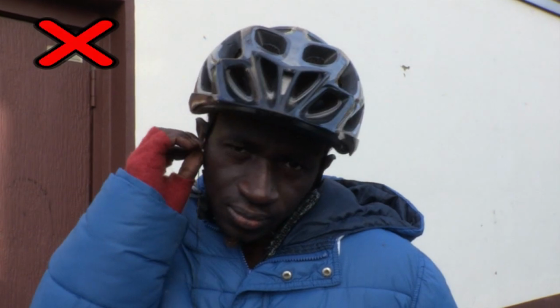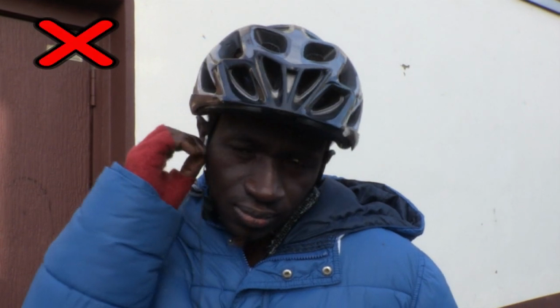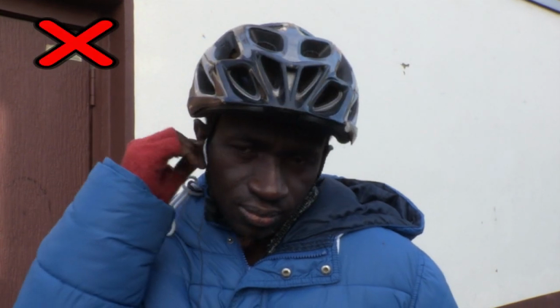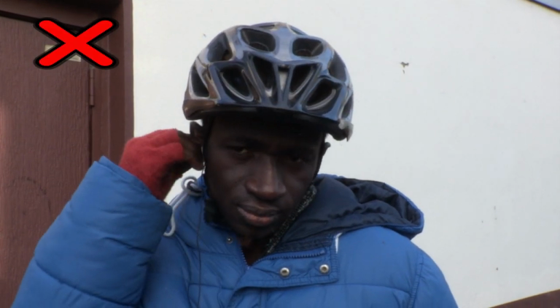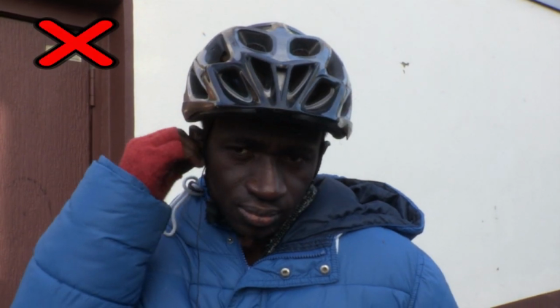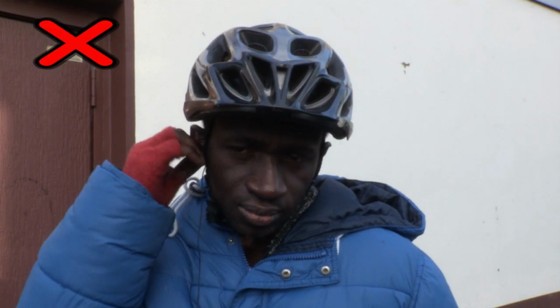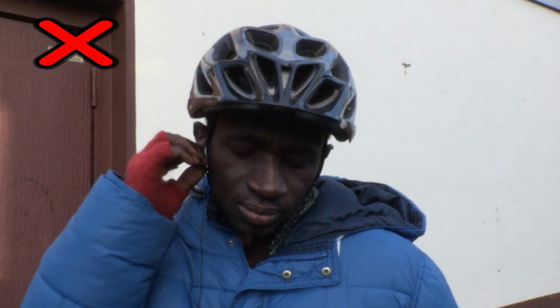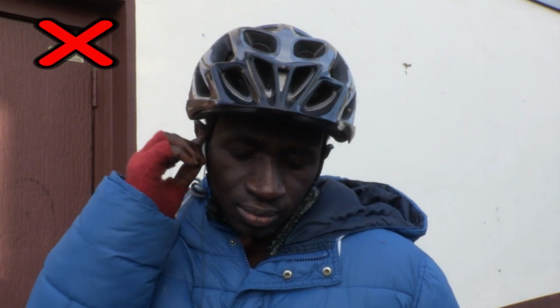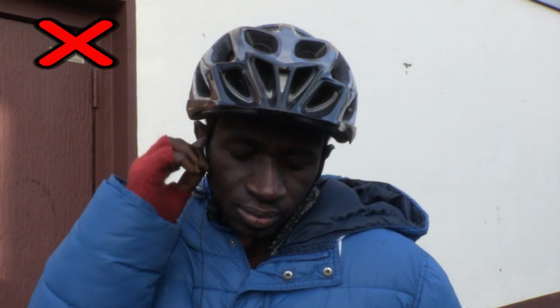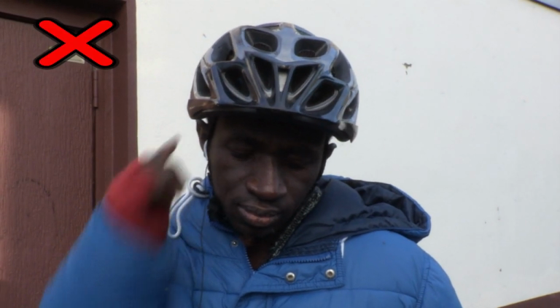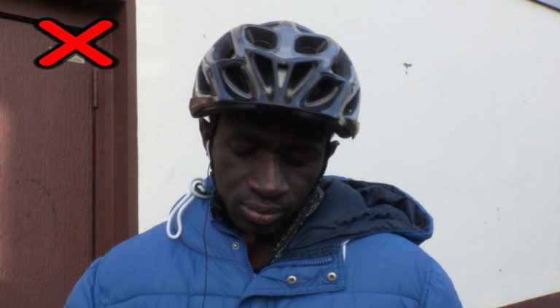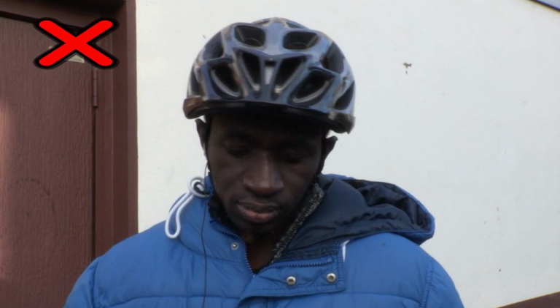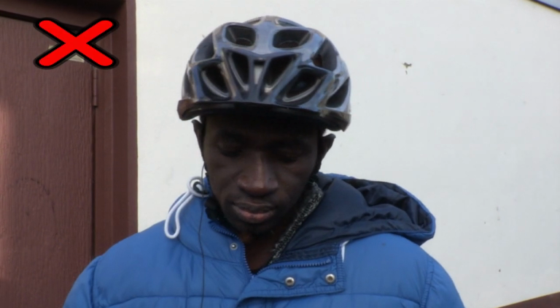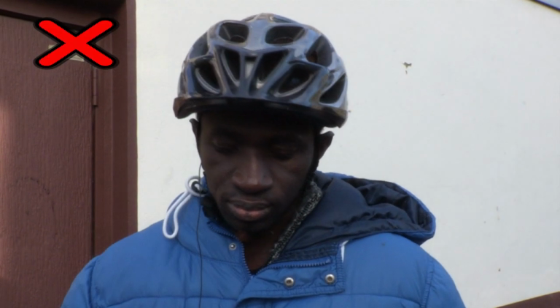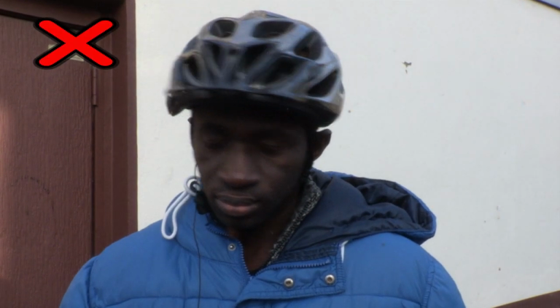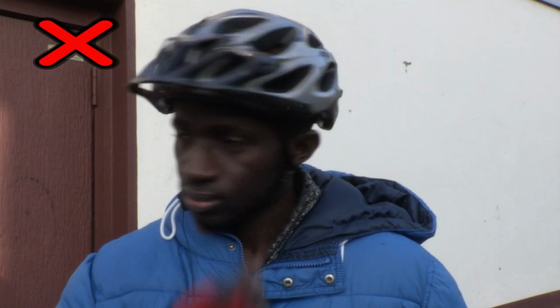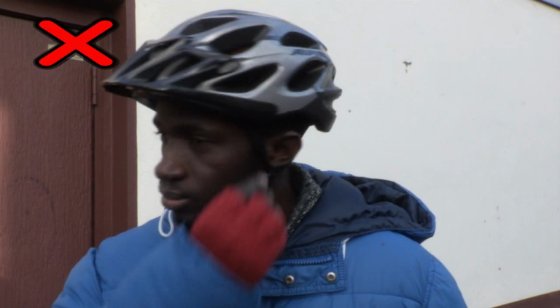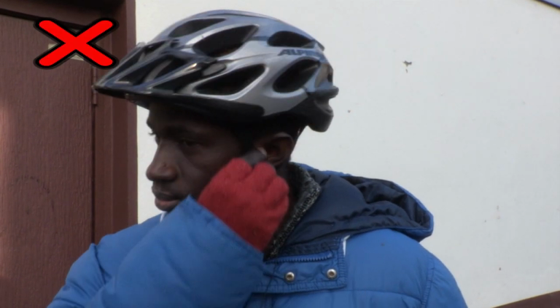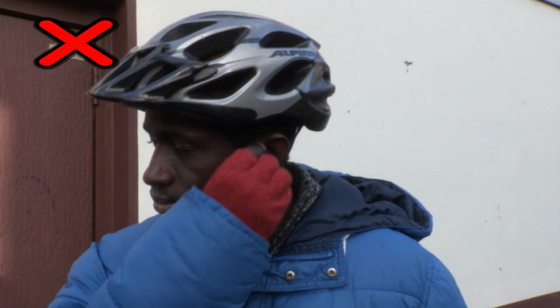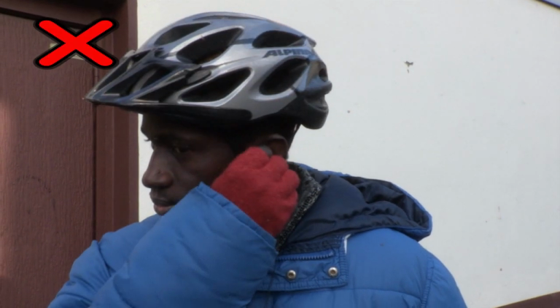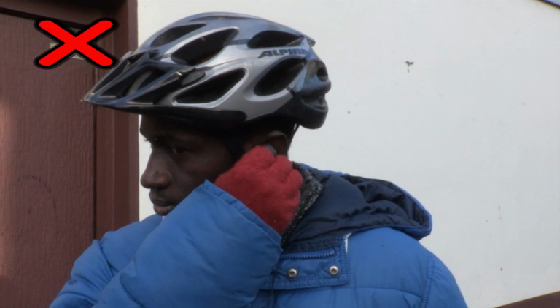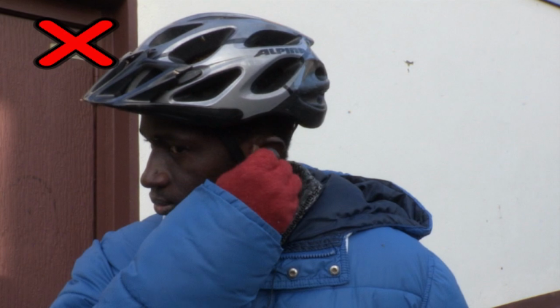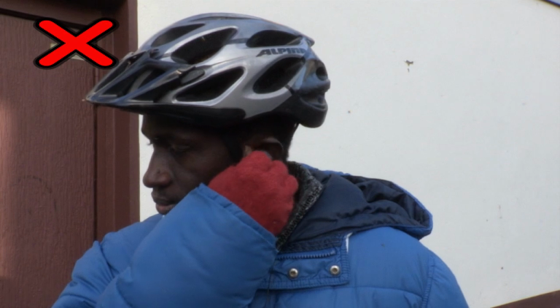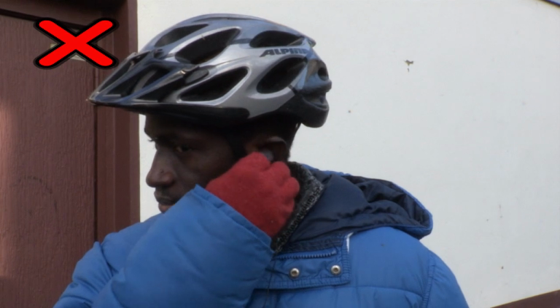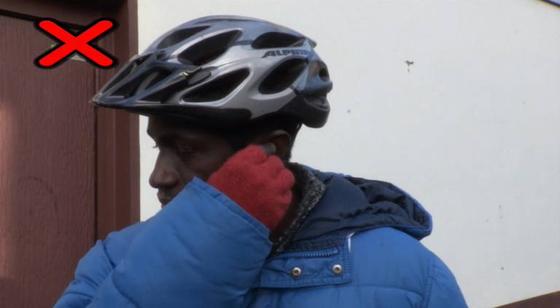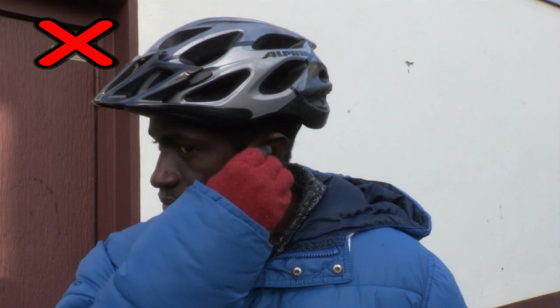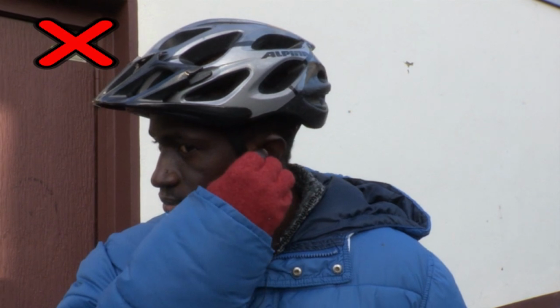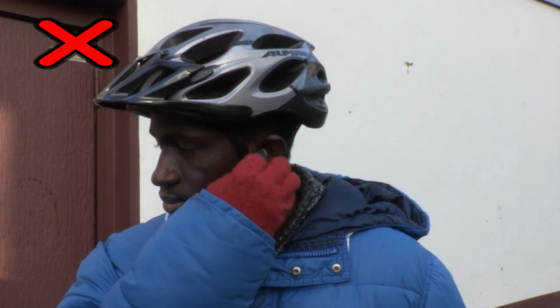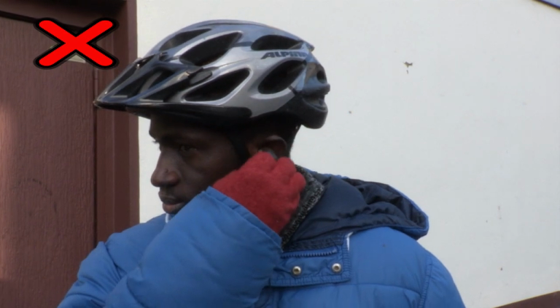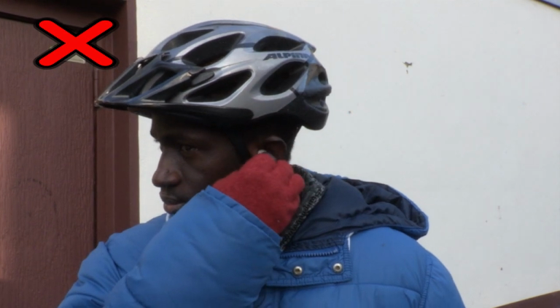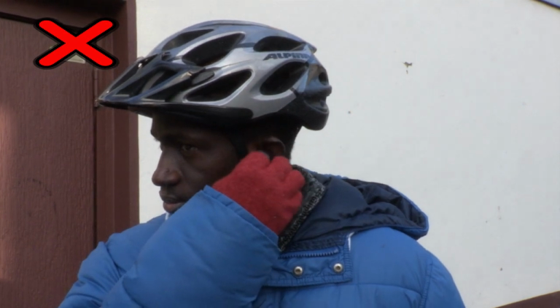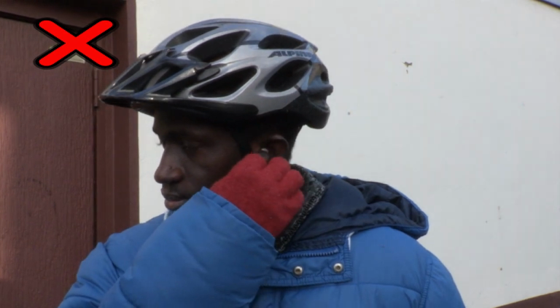Zum Schluss sehen wir noch, warum Lamin beim Radfahren keine laute Musik hören darf.